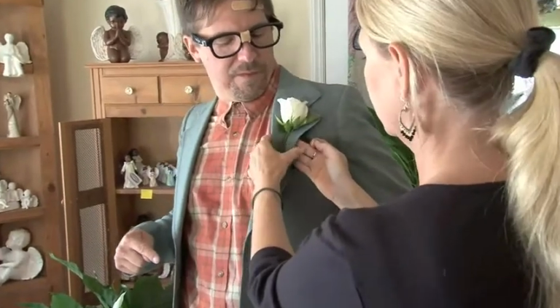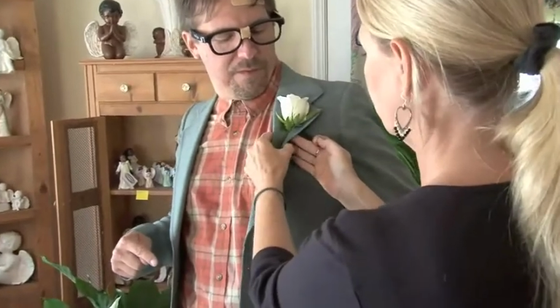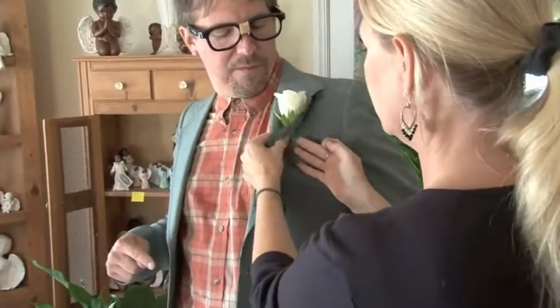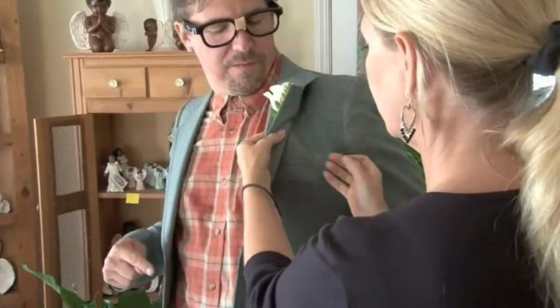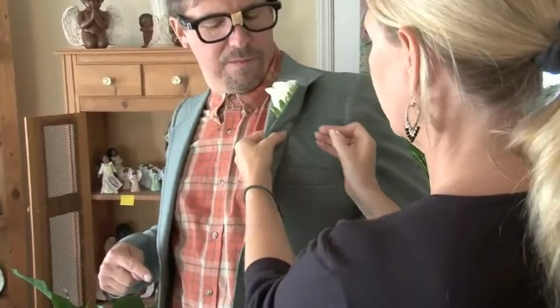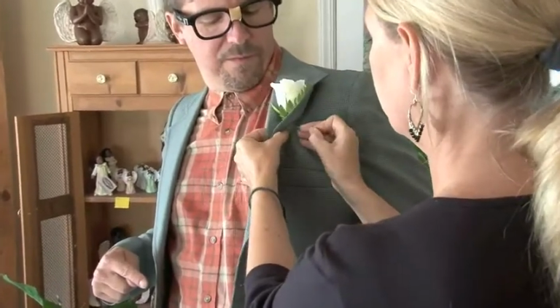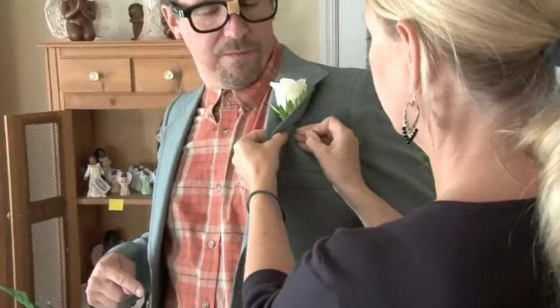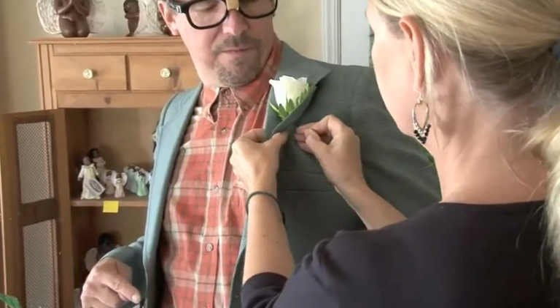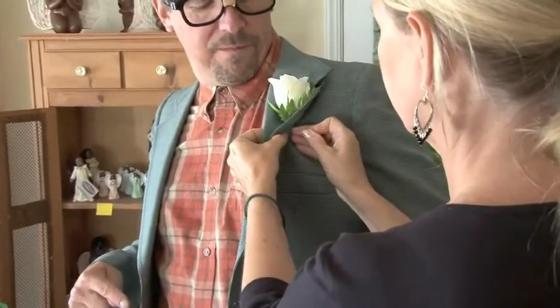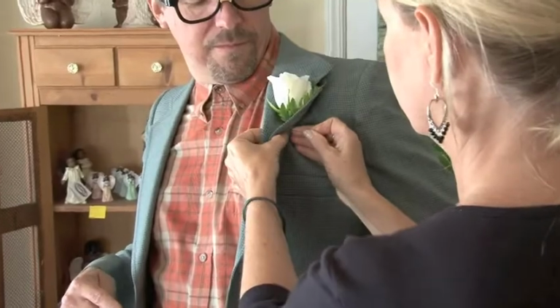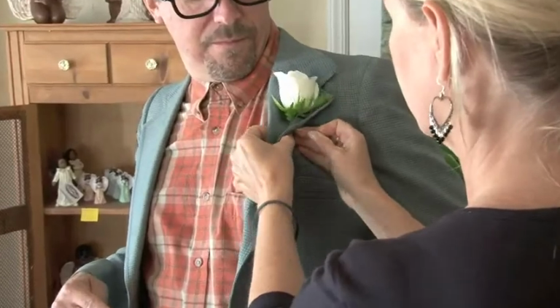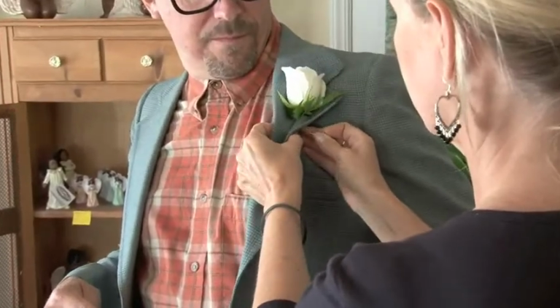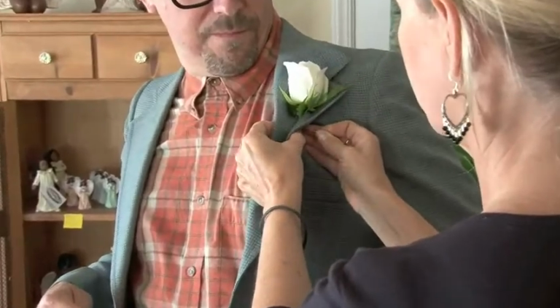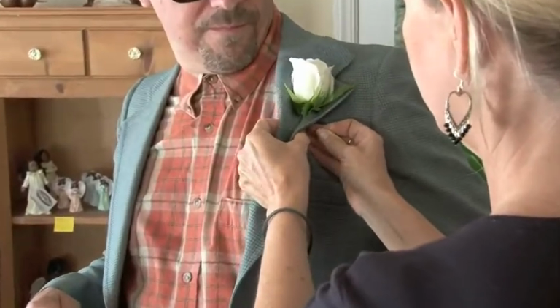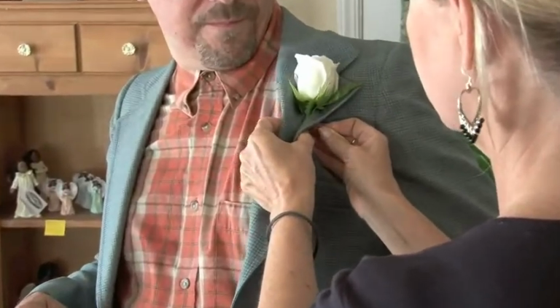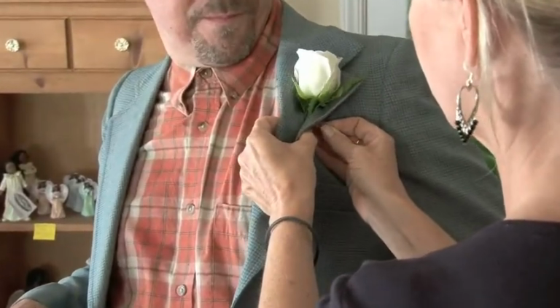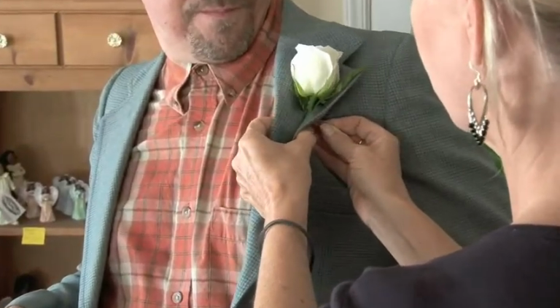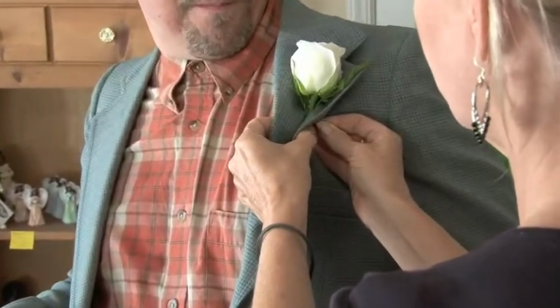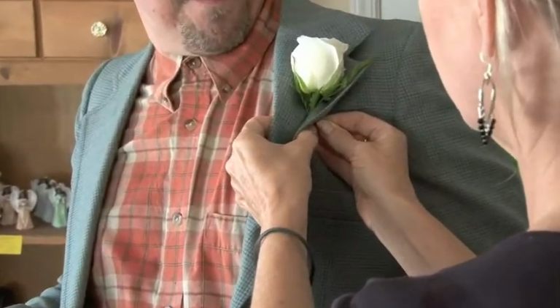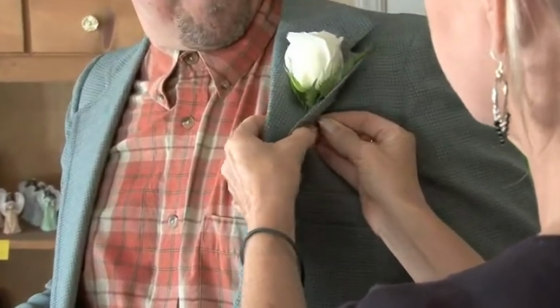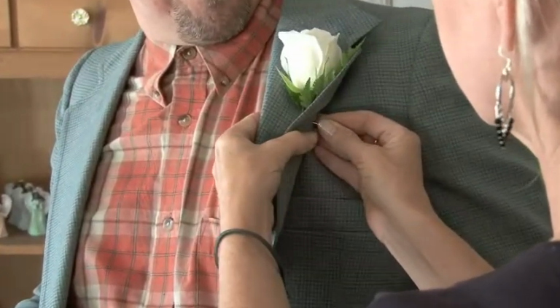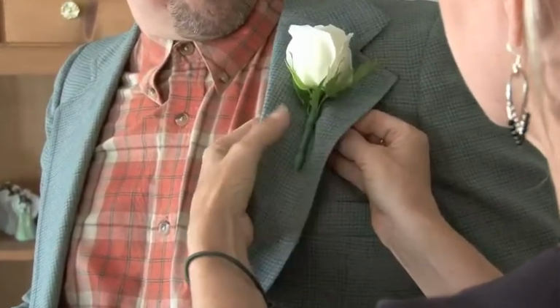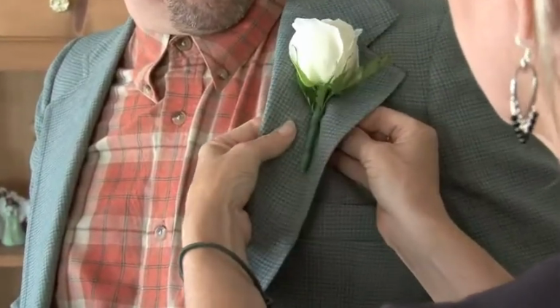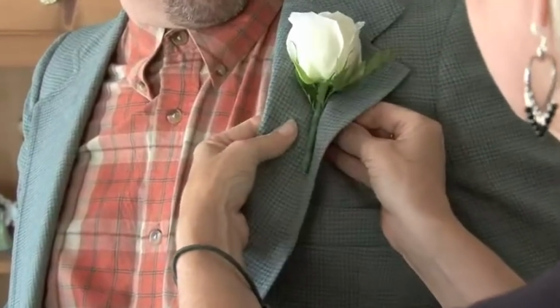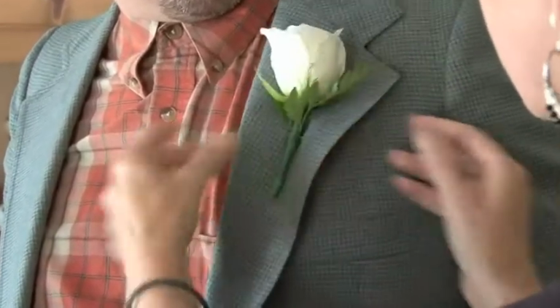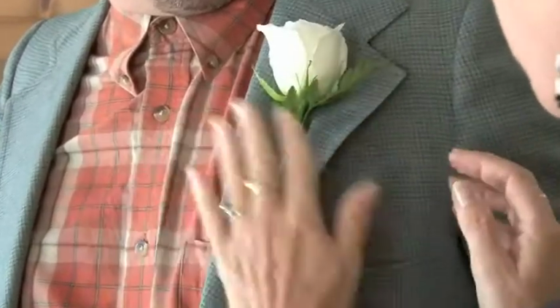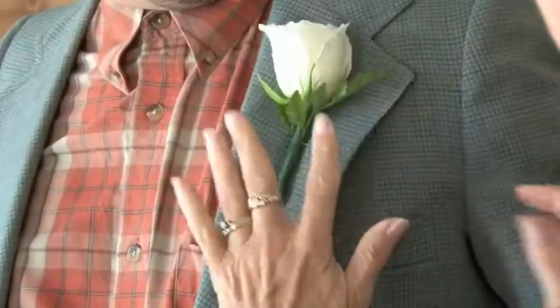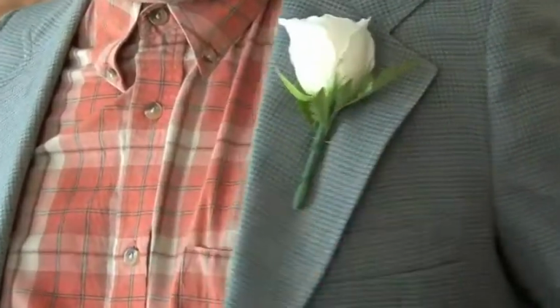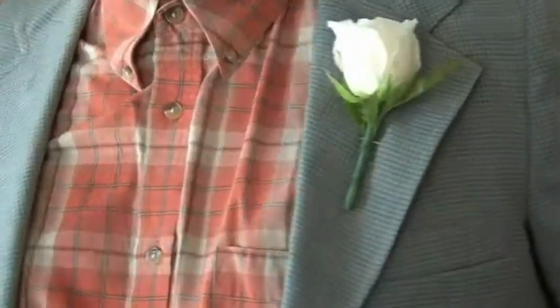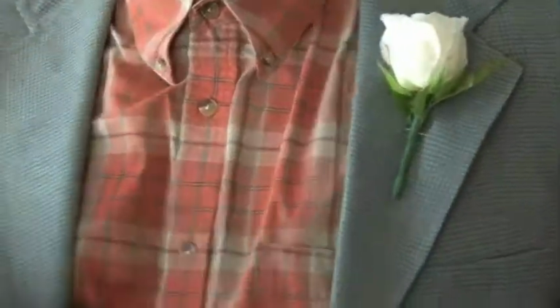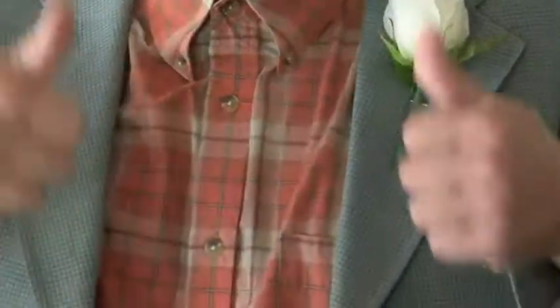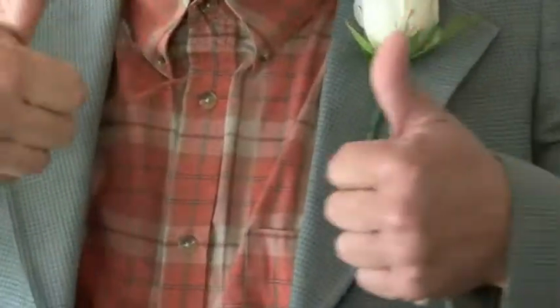Squeeze it together, go in, through, and back in. It's that simple.